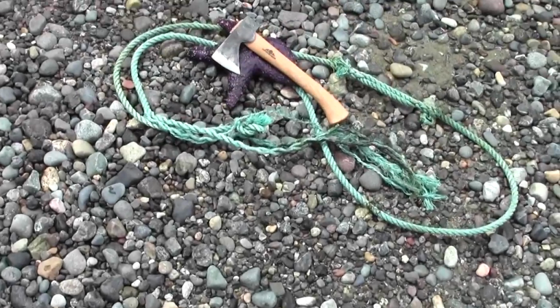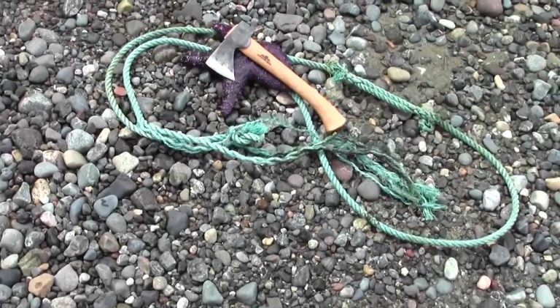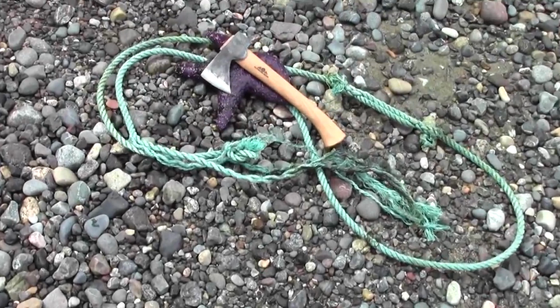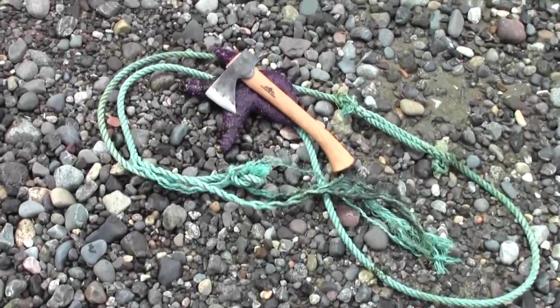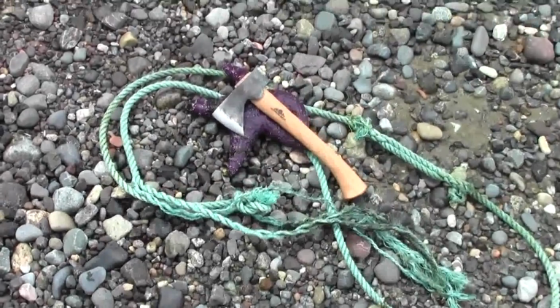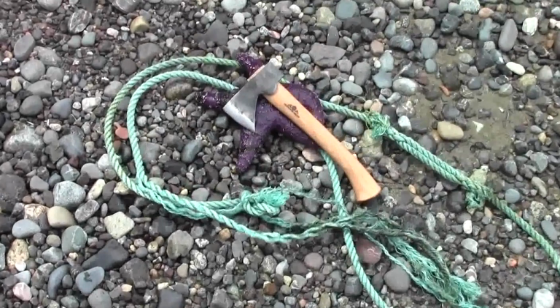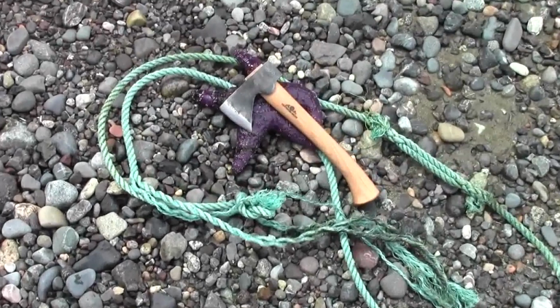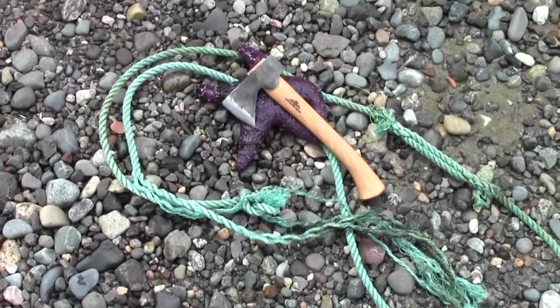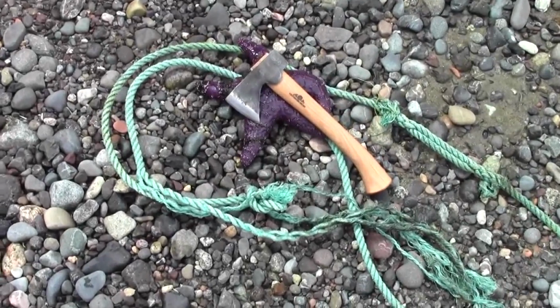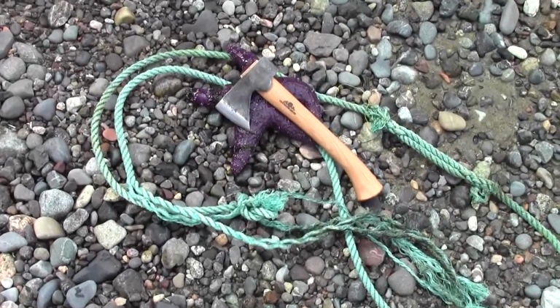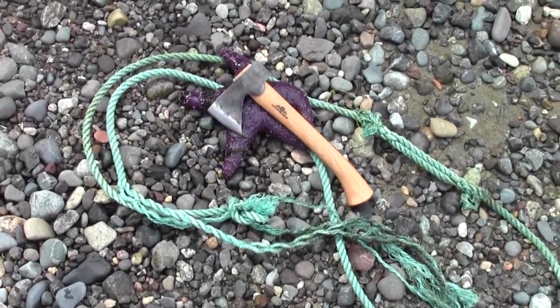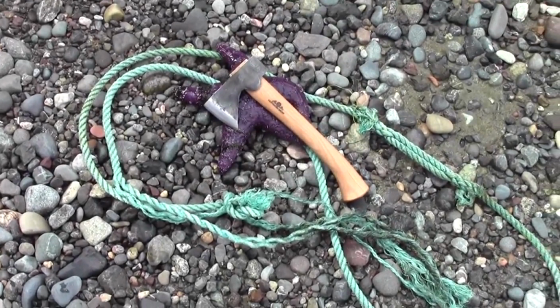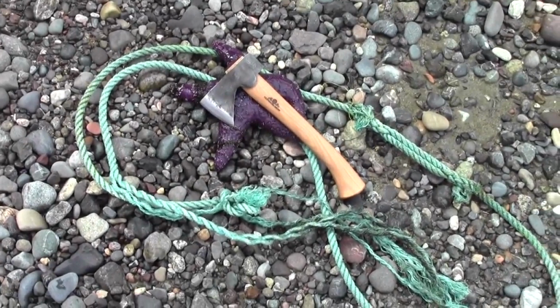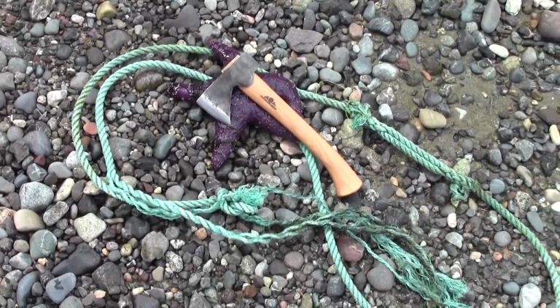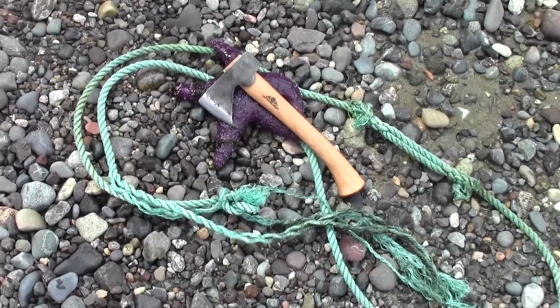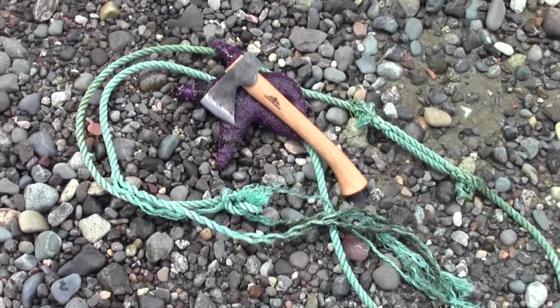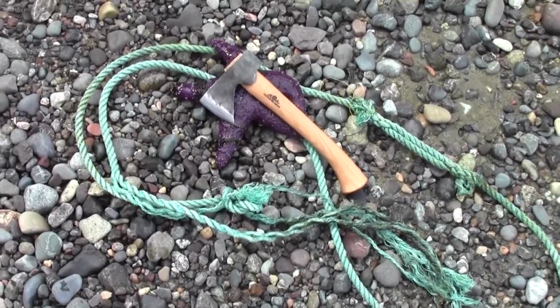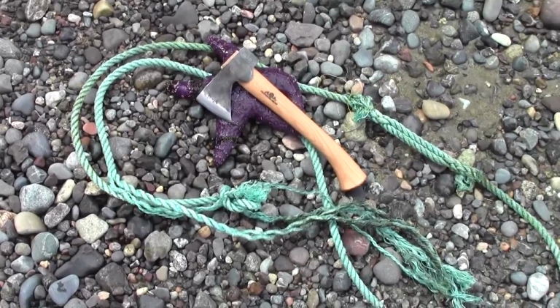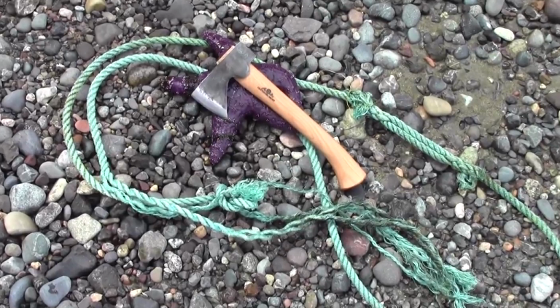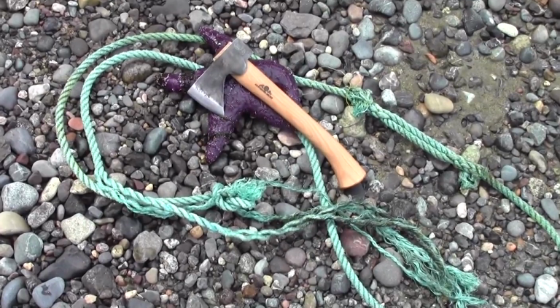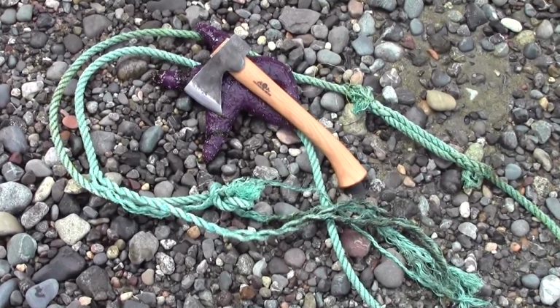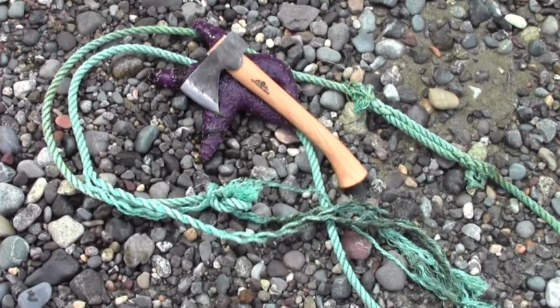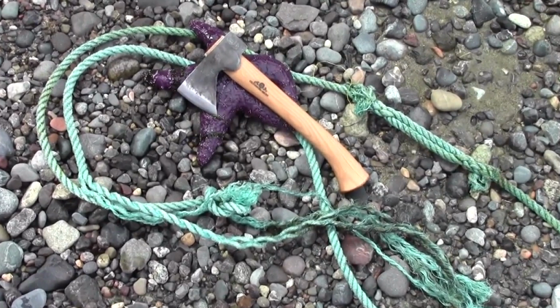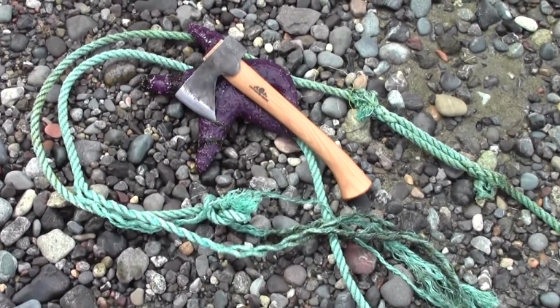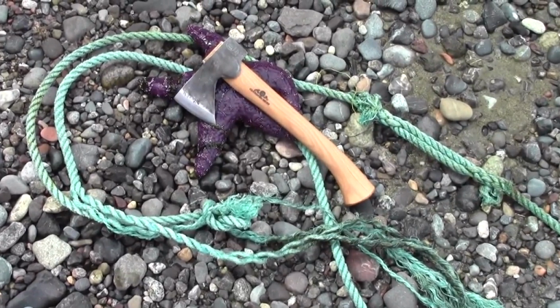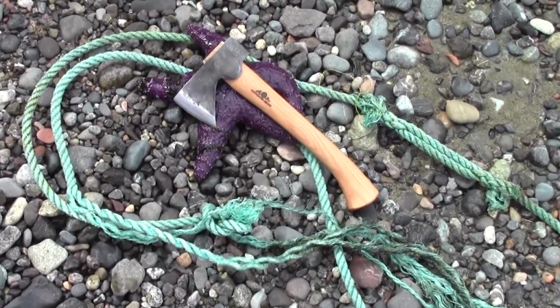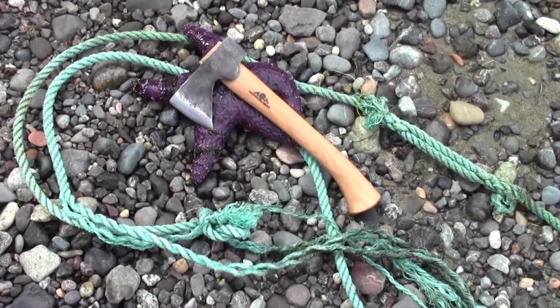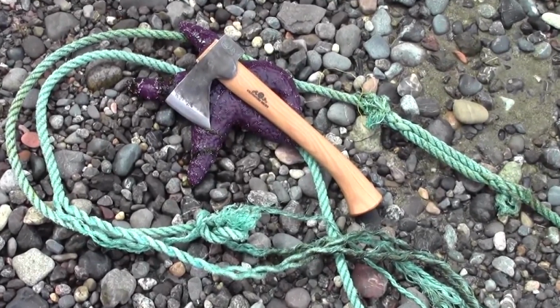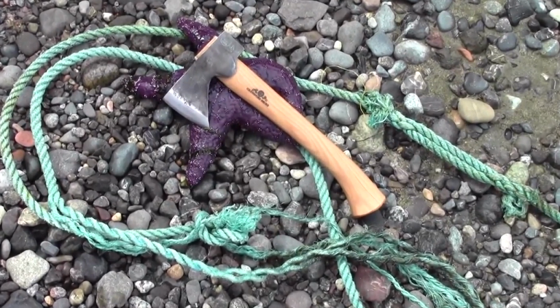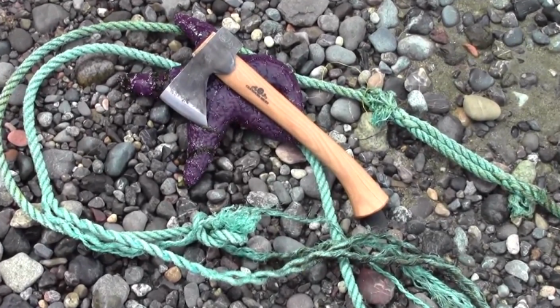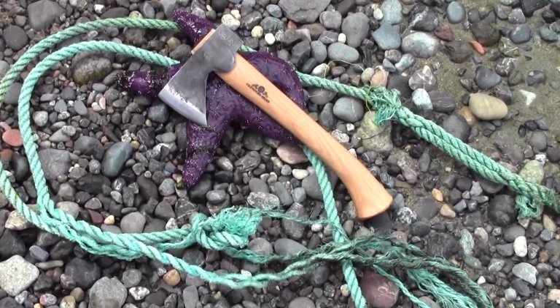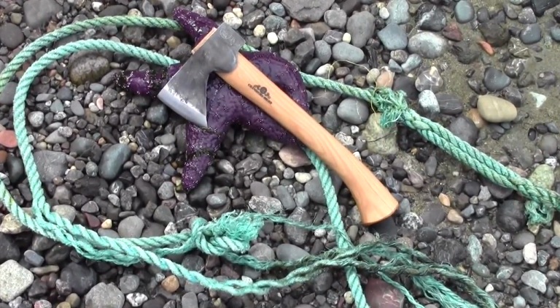It's the Gear Tester here, and welcome to my review on the Gransfors Bruks Mini Hatchet.